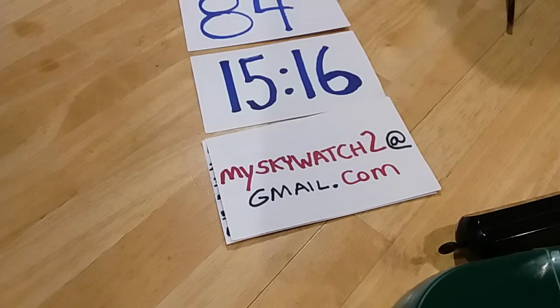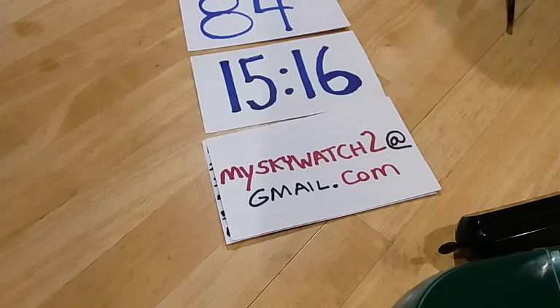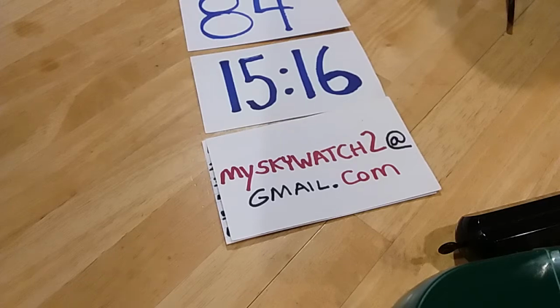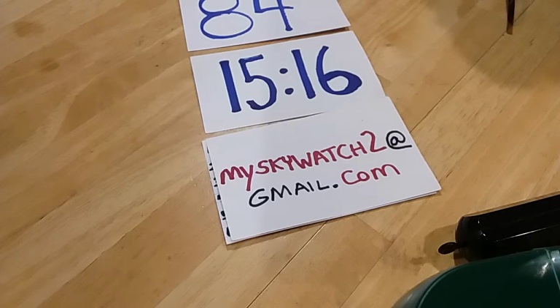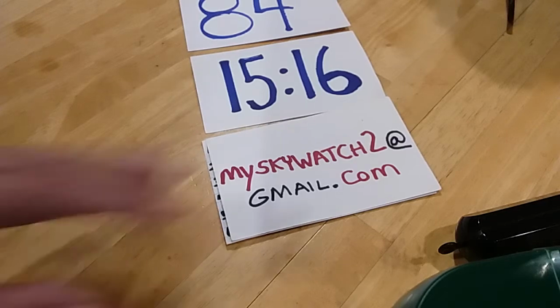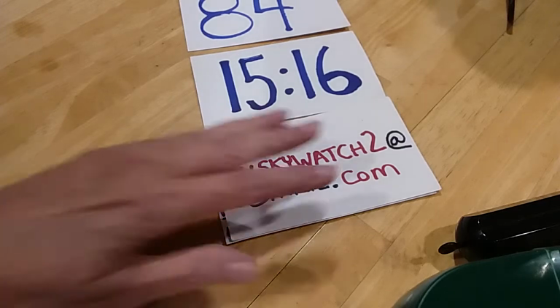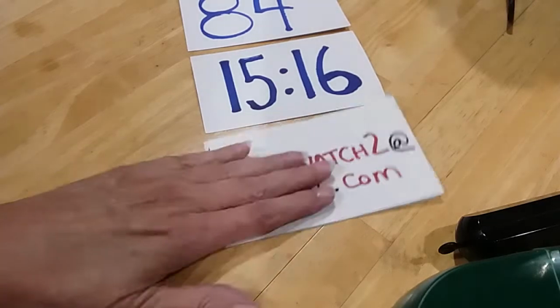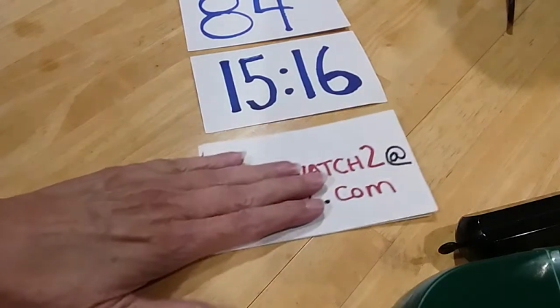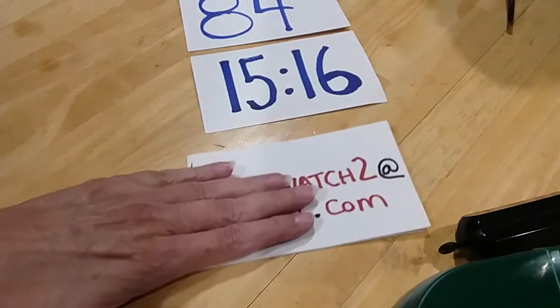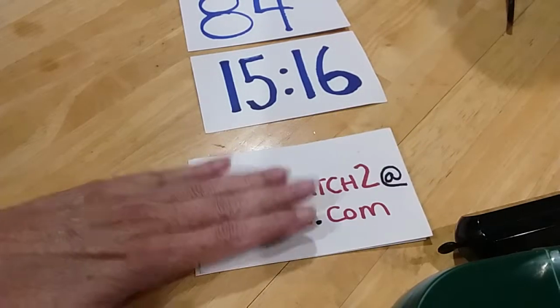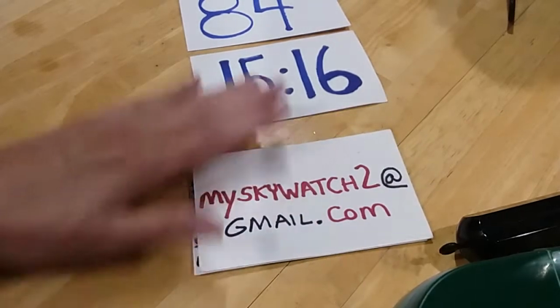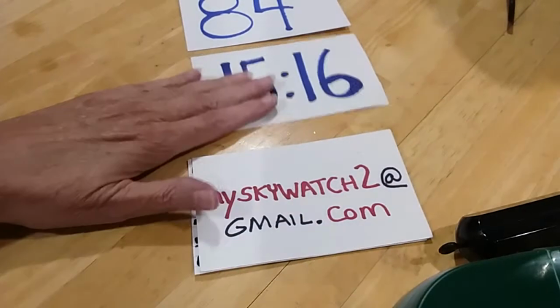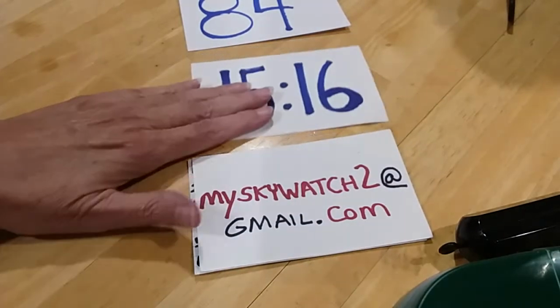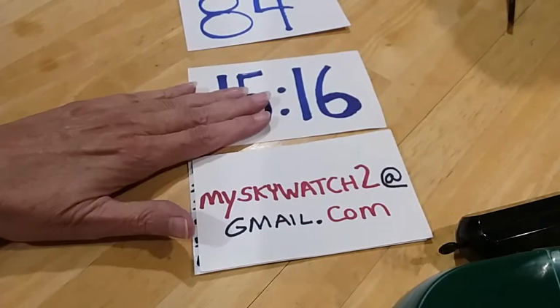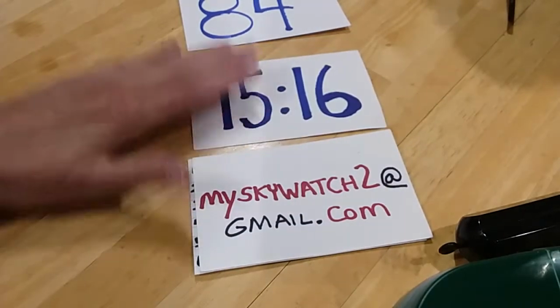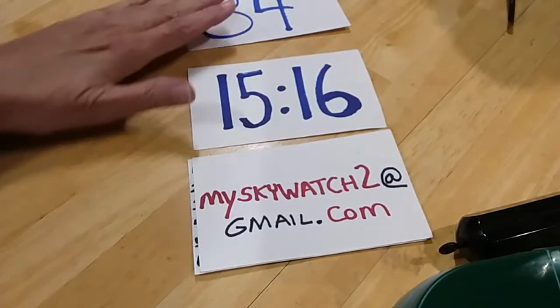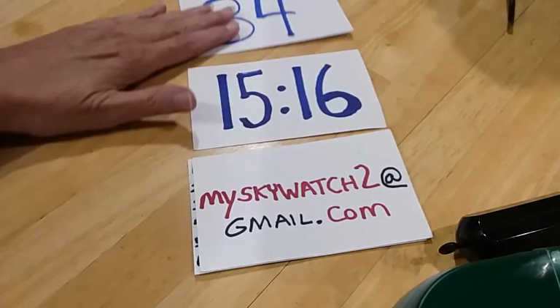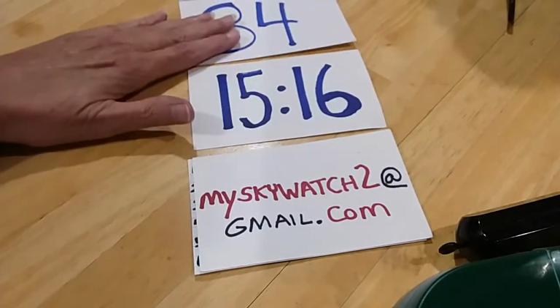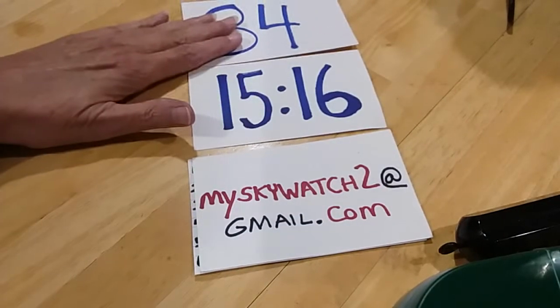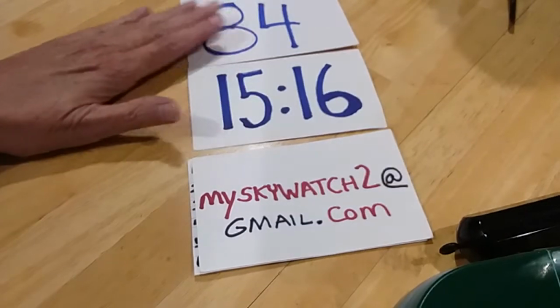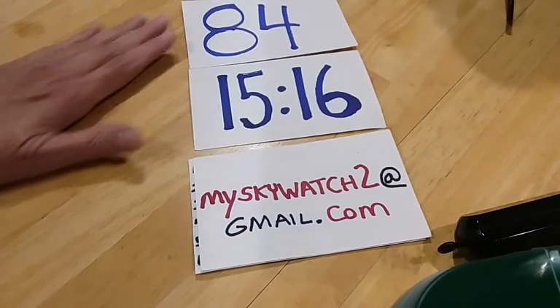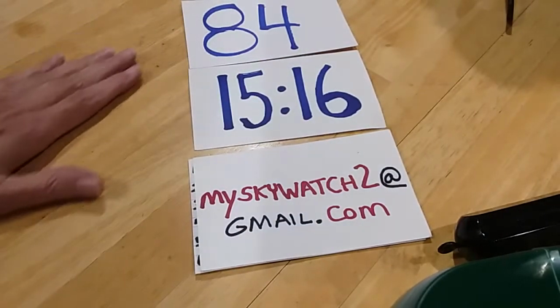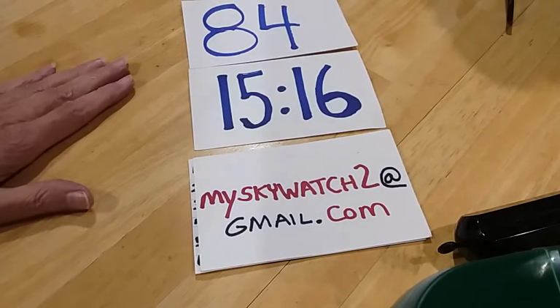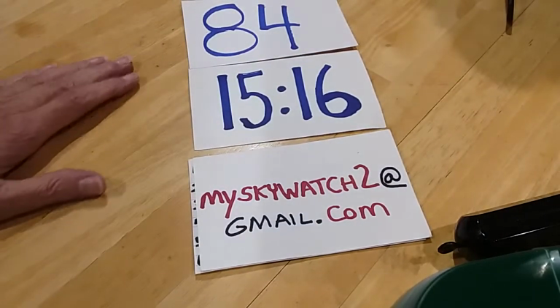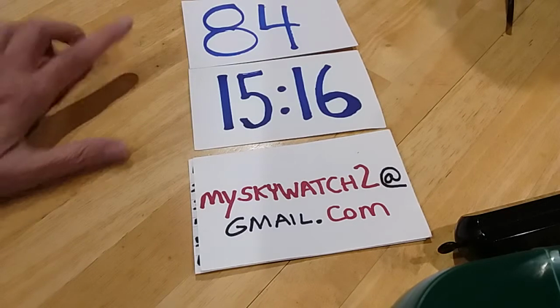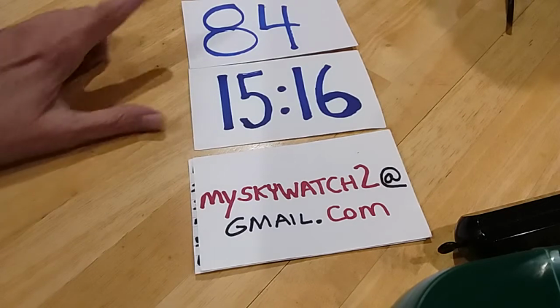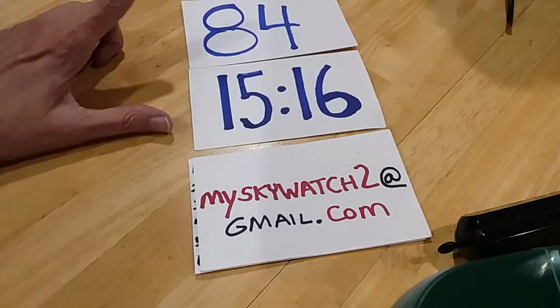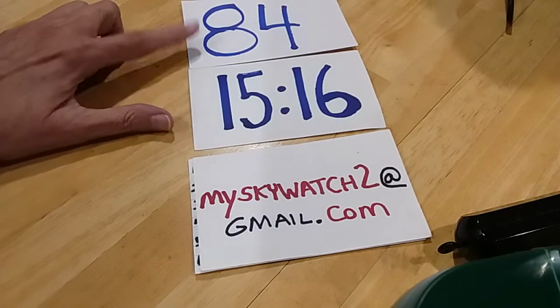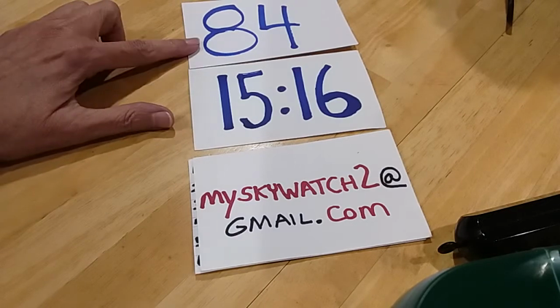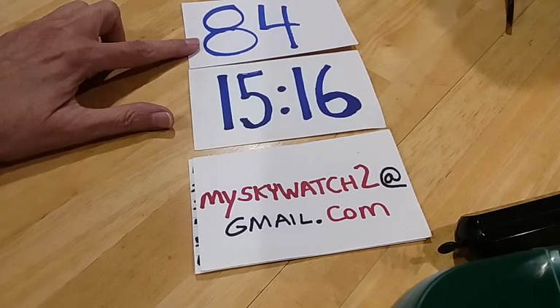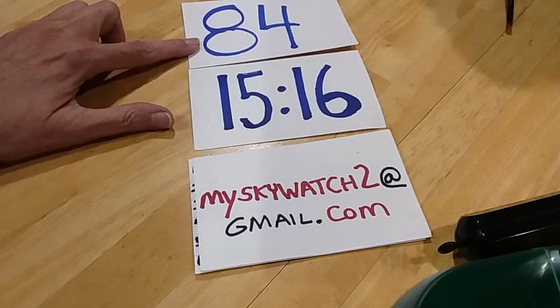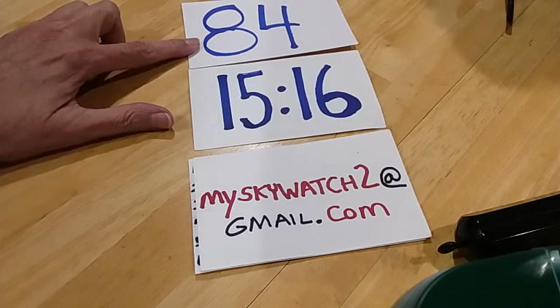Hi guys, welcome to MySkyWatch2's channel. This is Robin and Daryl. We're getting ready to open up jewelry jar number 84.